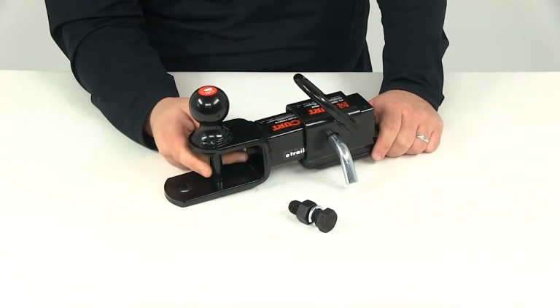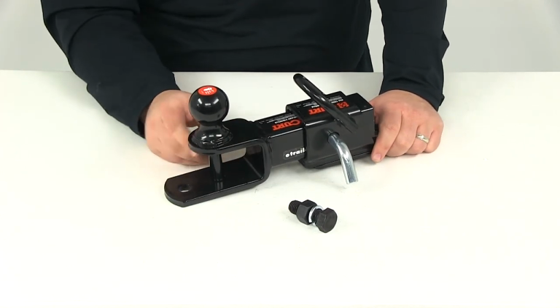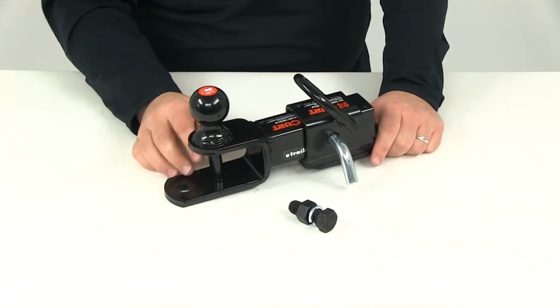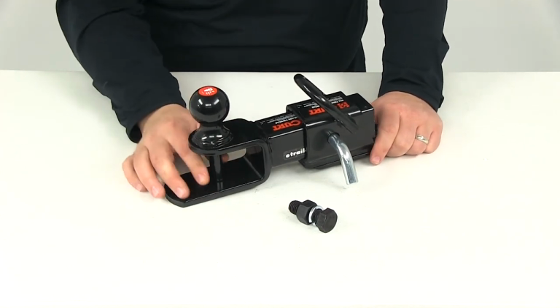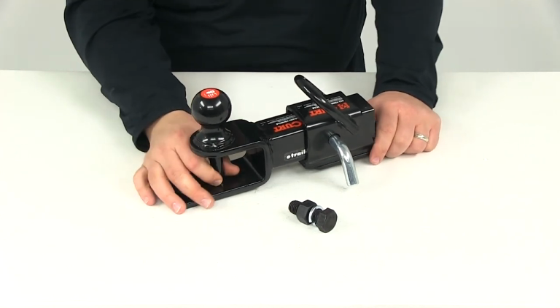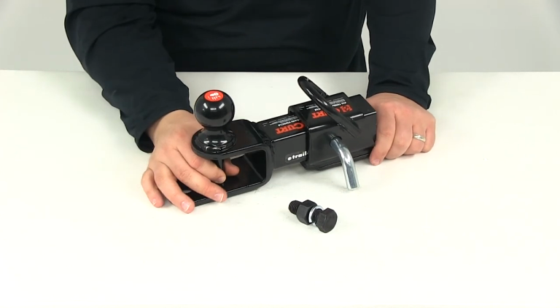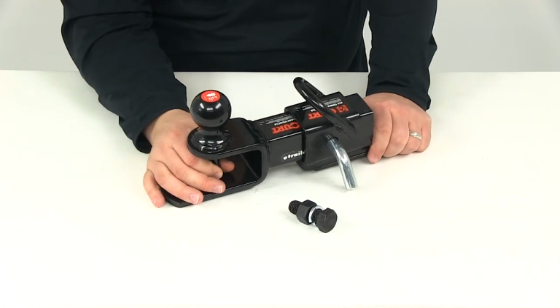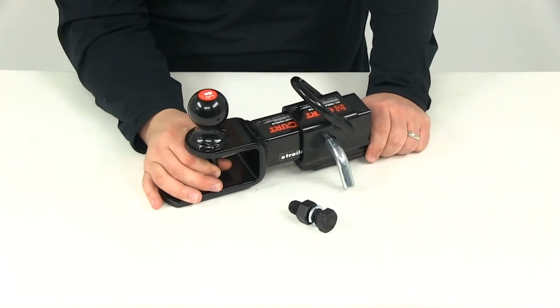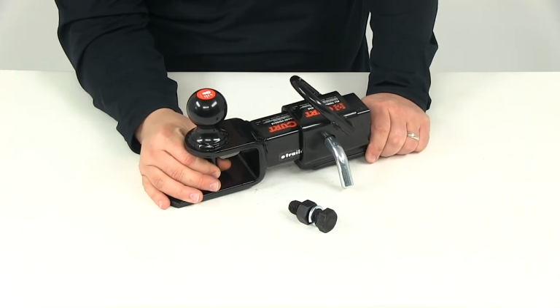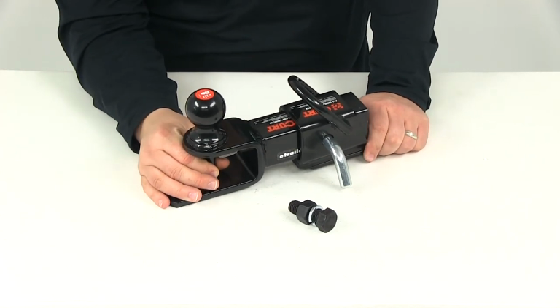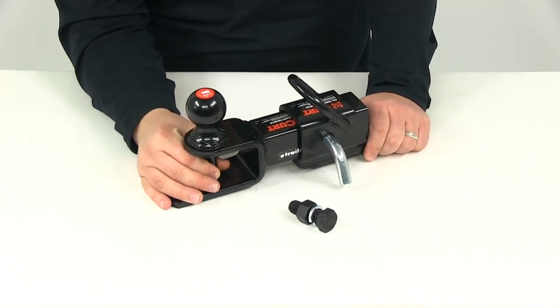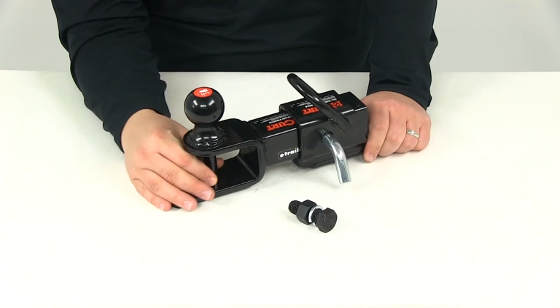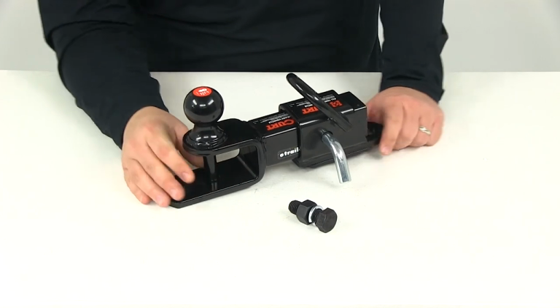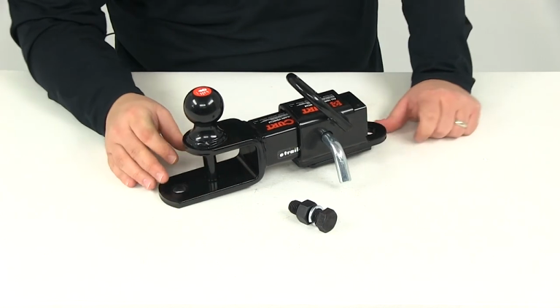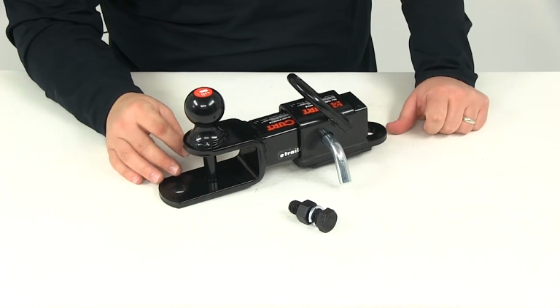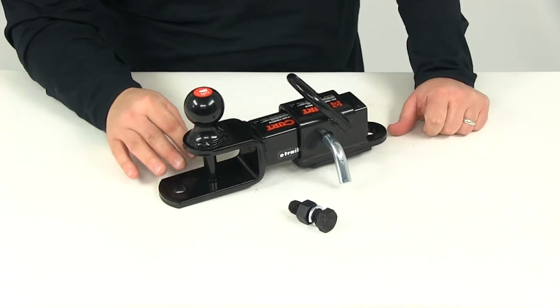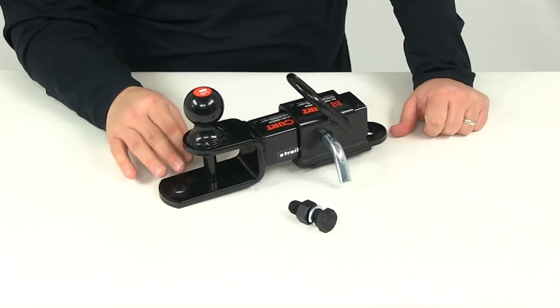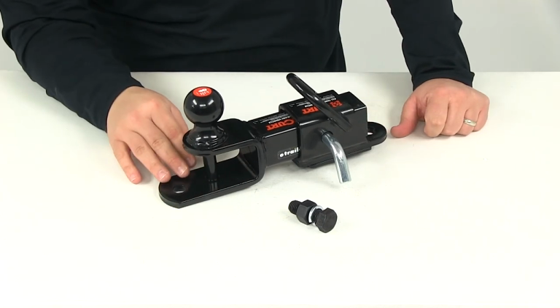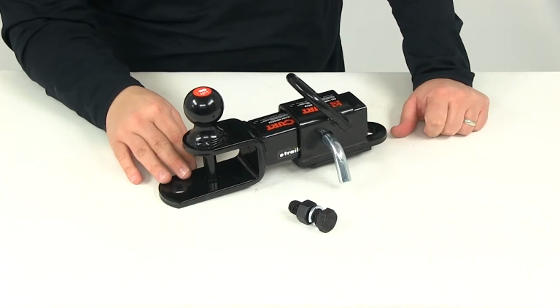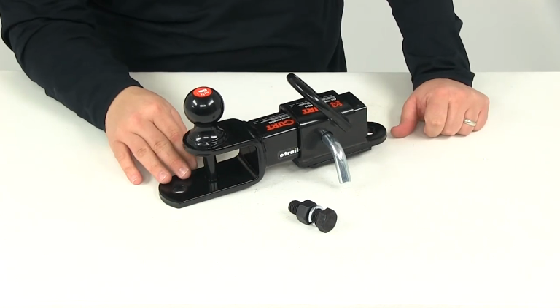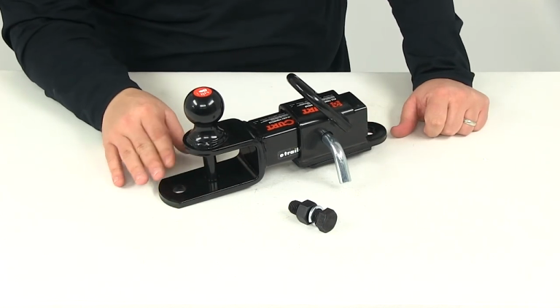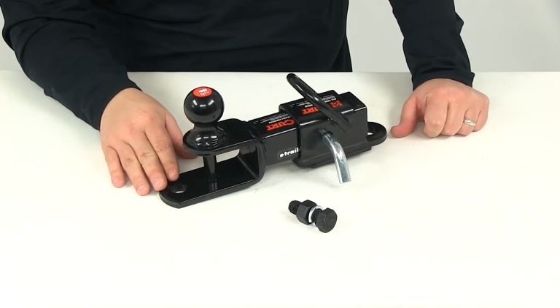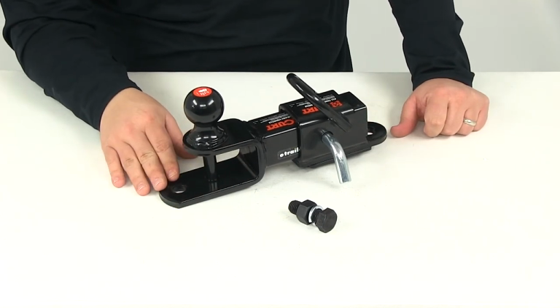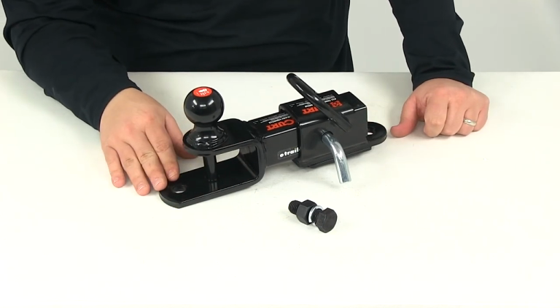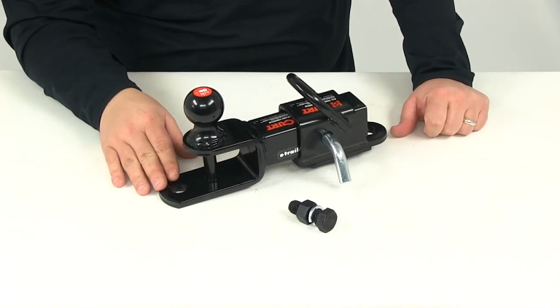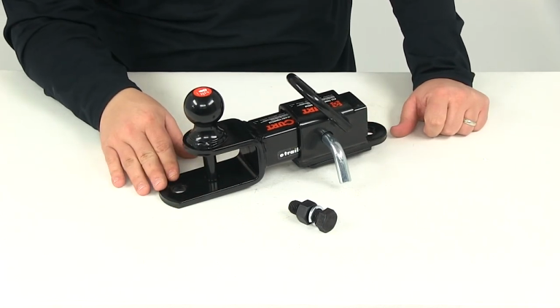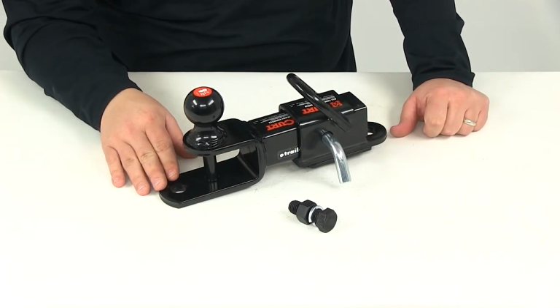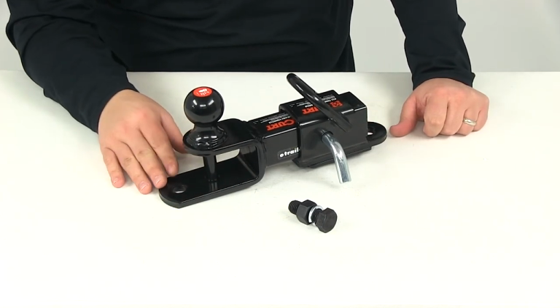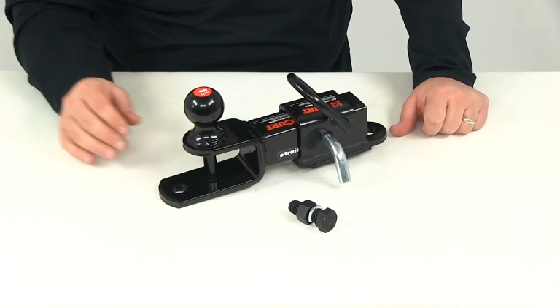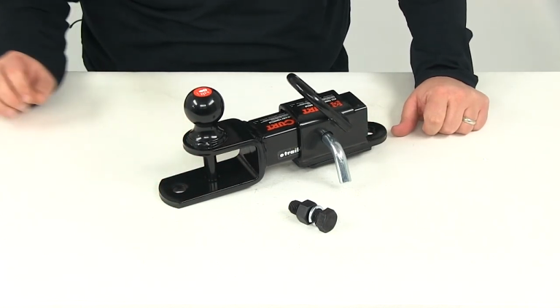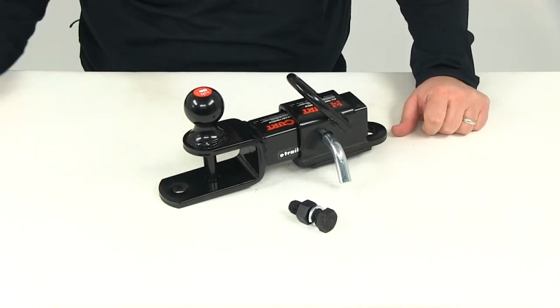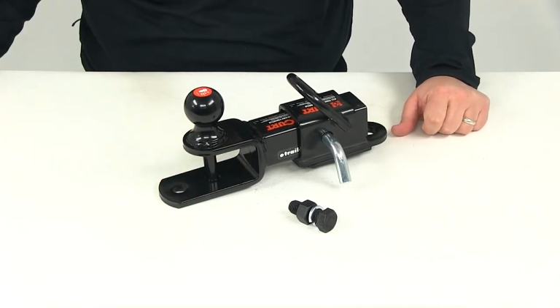That's going to do it for our review of part number C45038, the Curt ATV Towing Starter Kit.